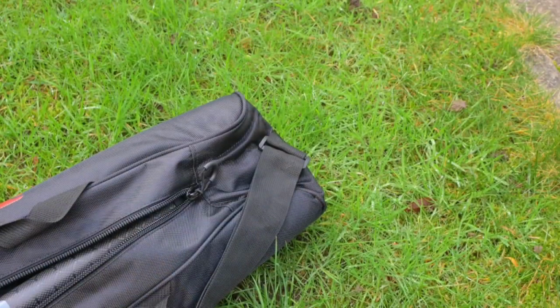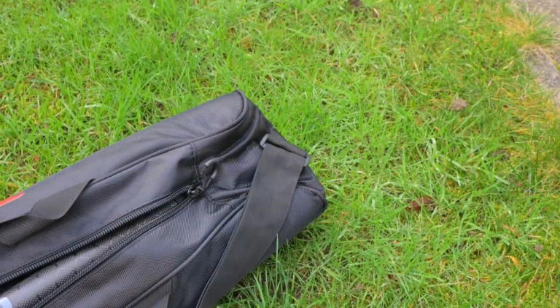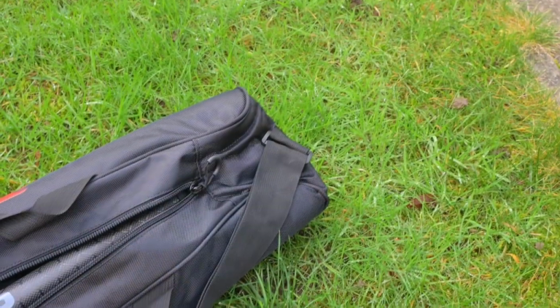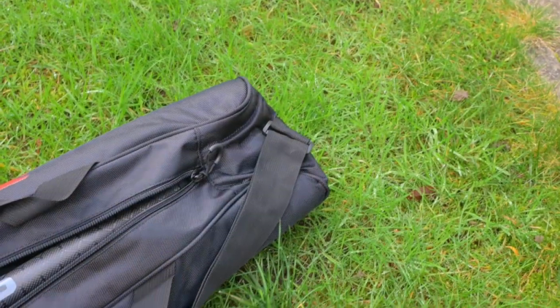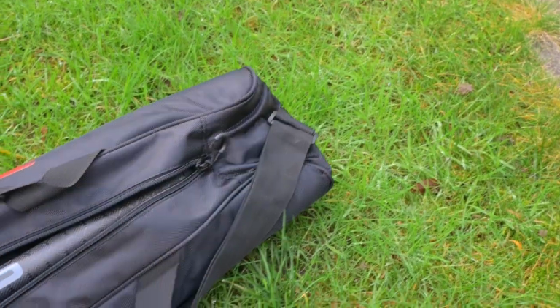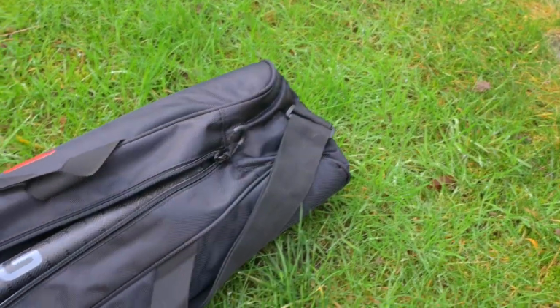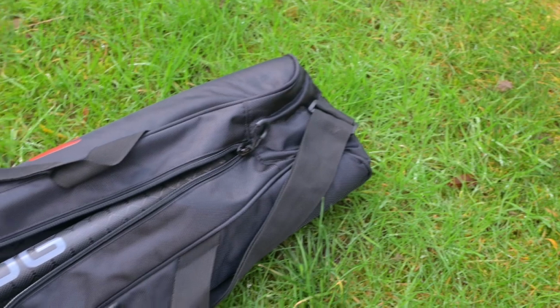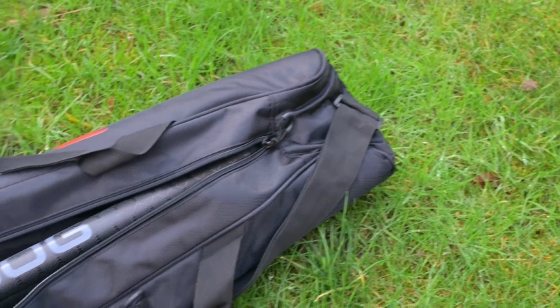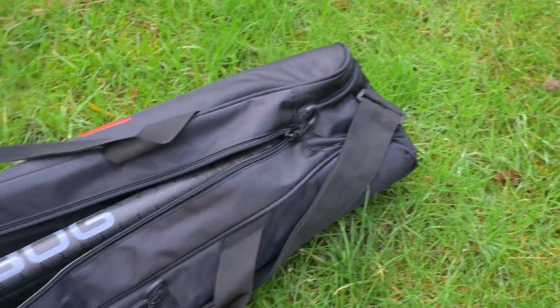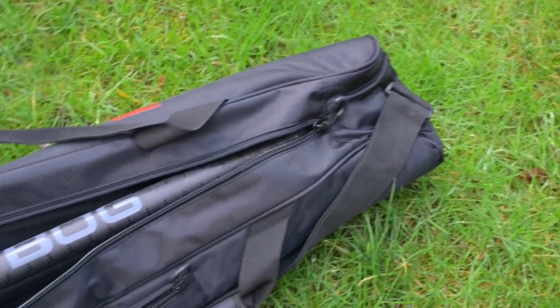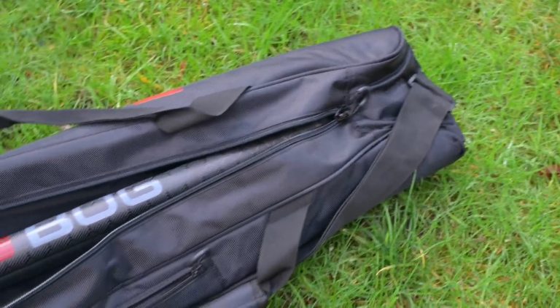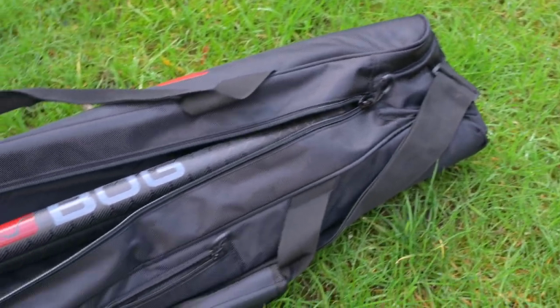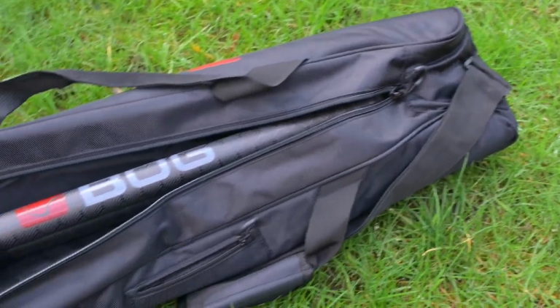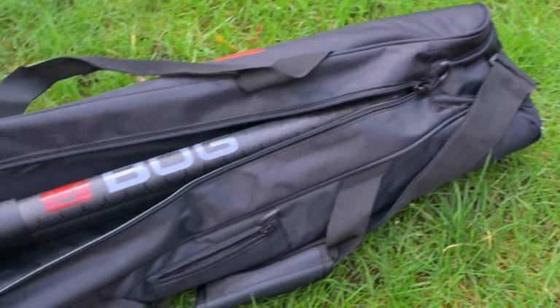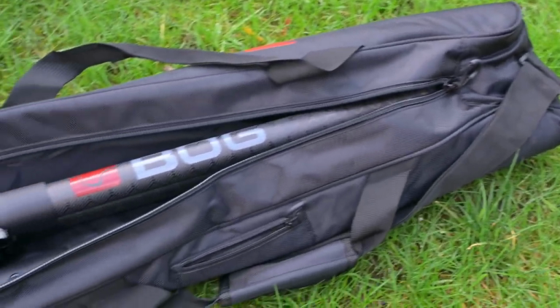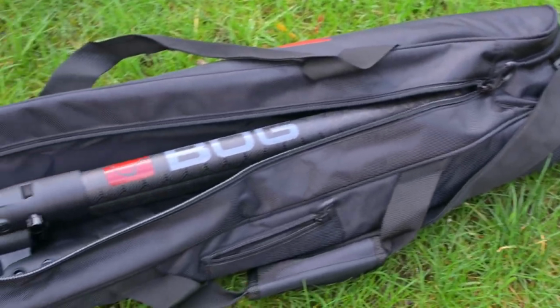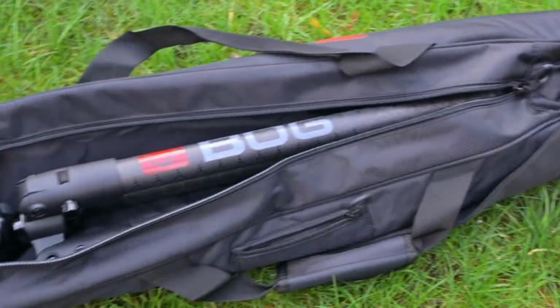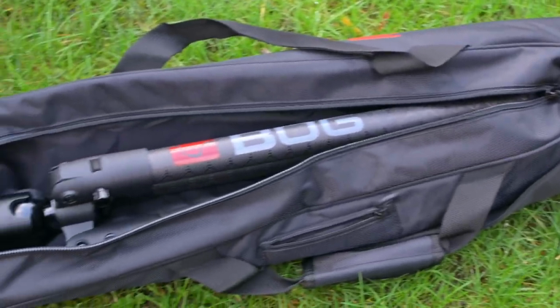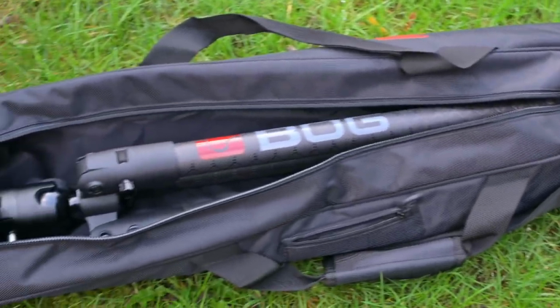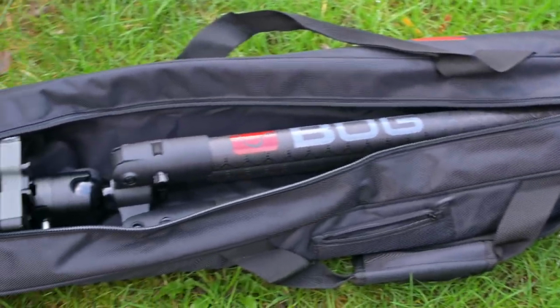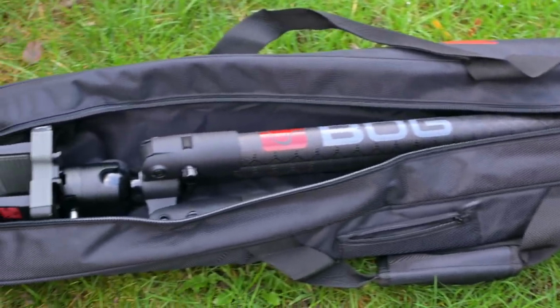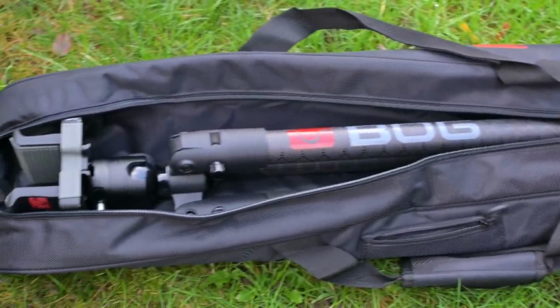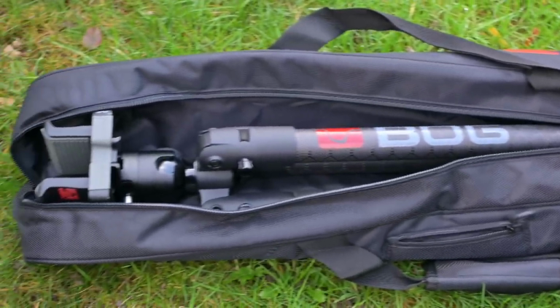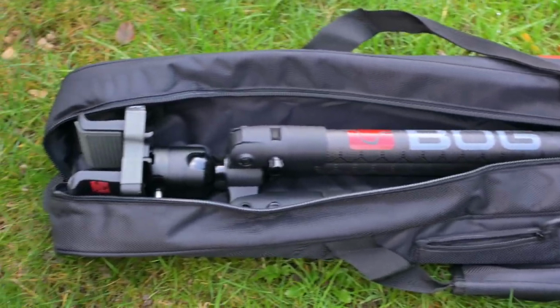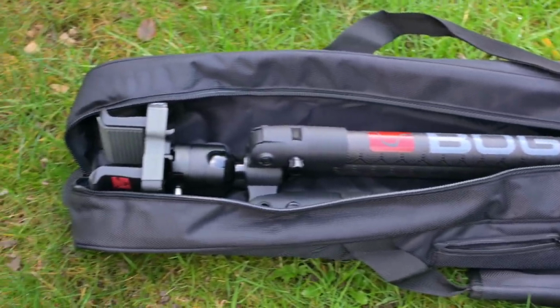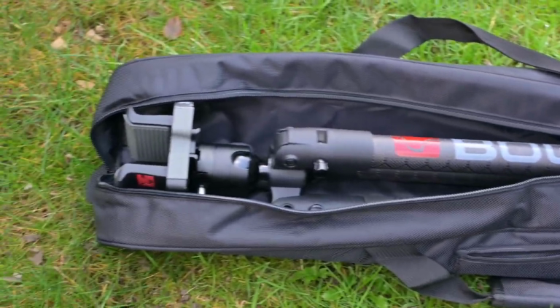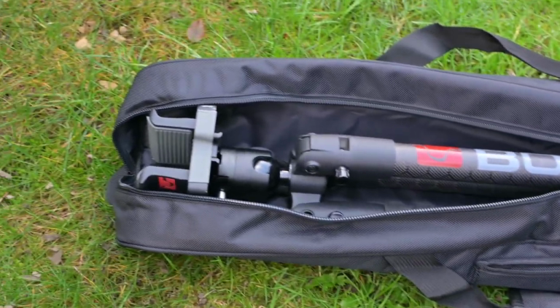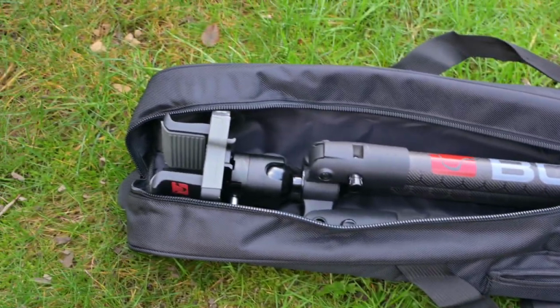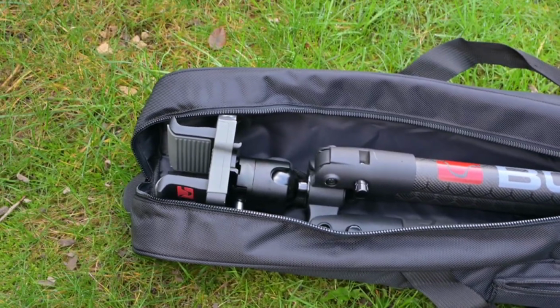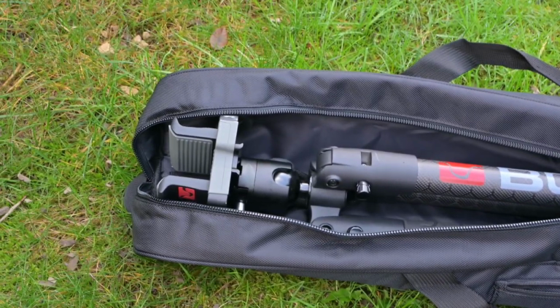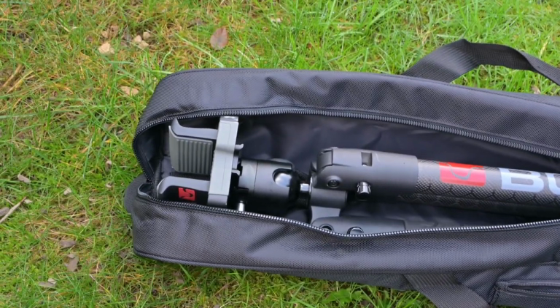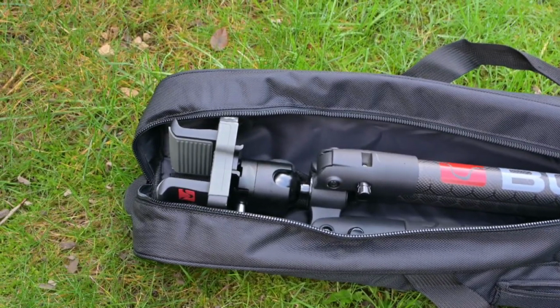This is the carry case that will keep it safe in transit. It's also got handles and a shoulder strap to make it easy to carry.